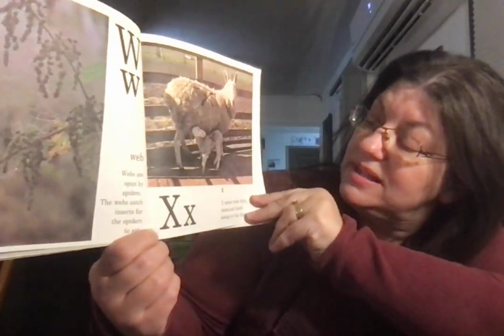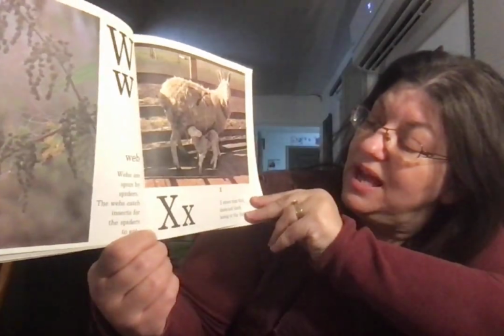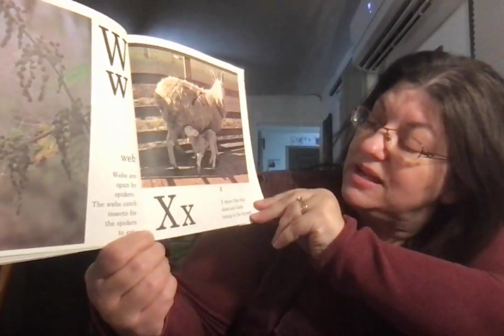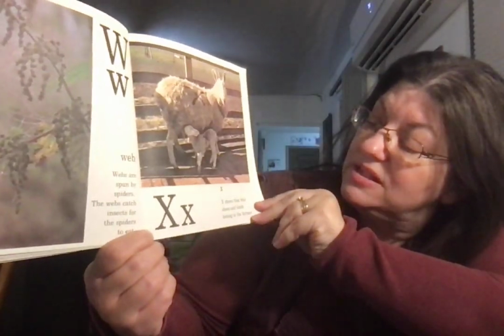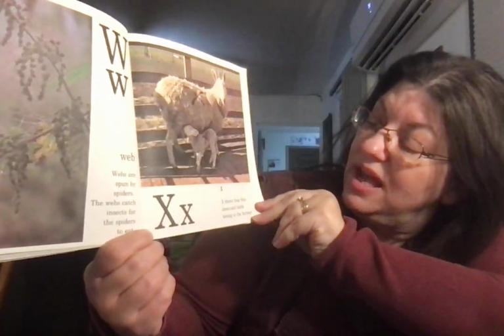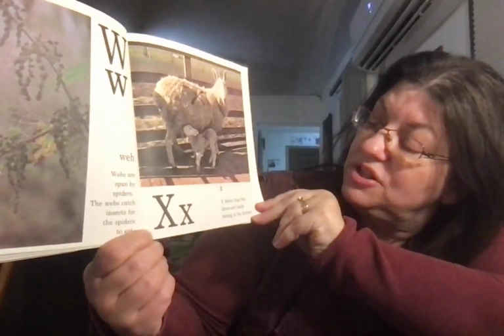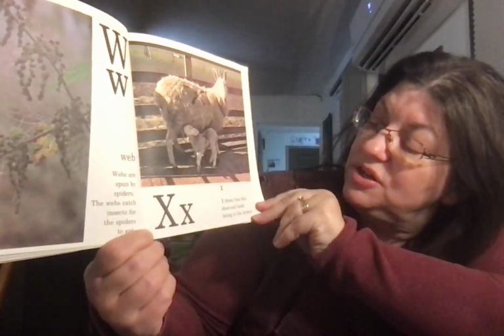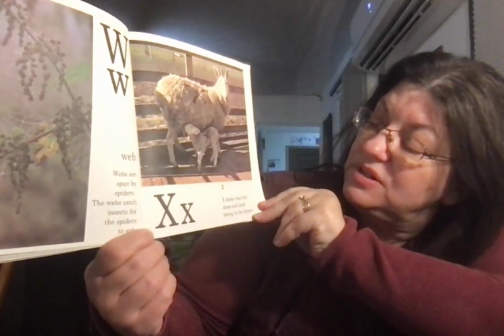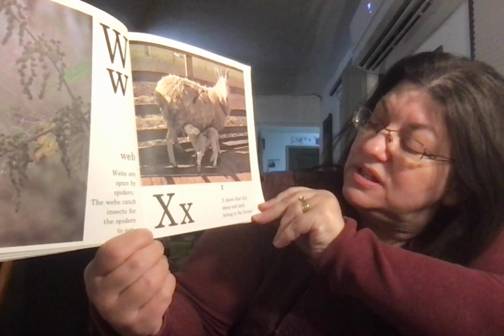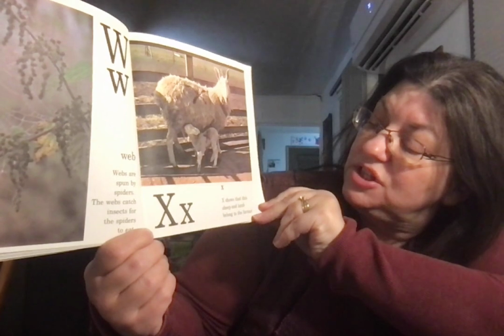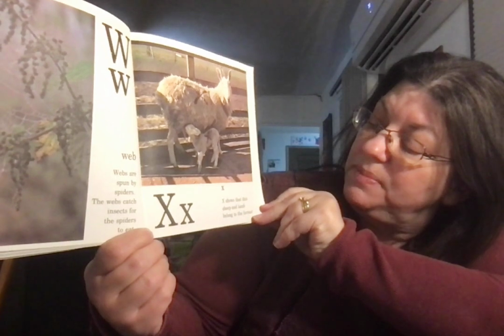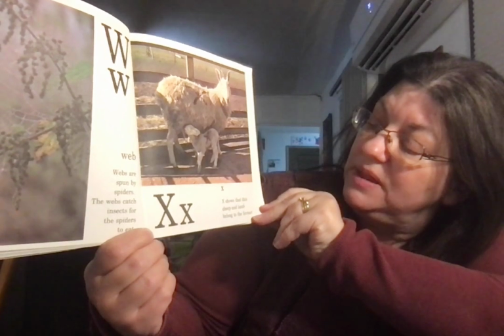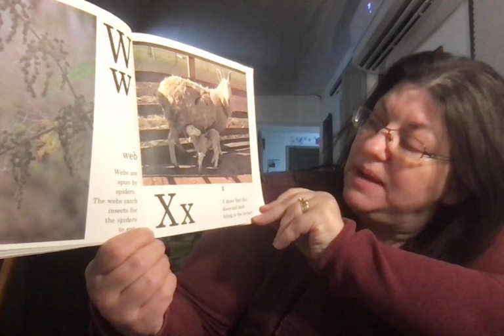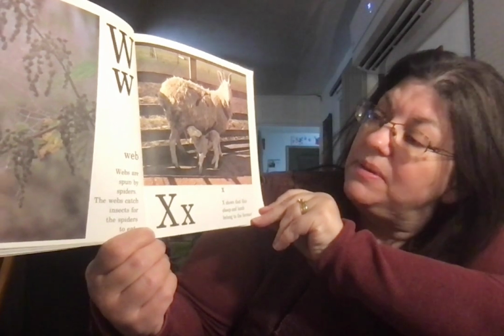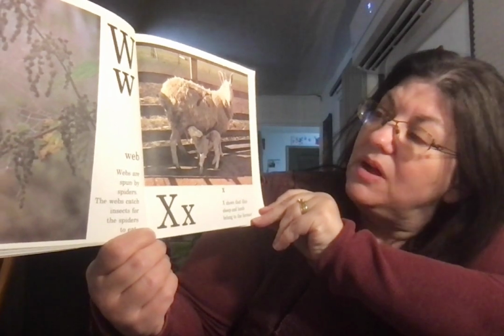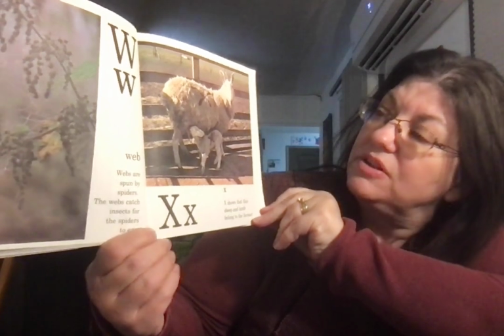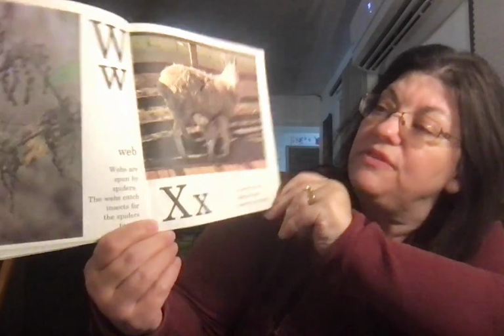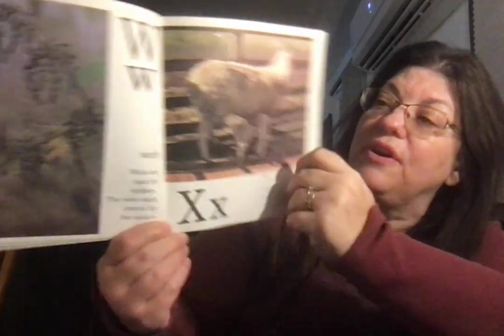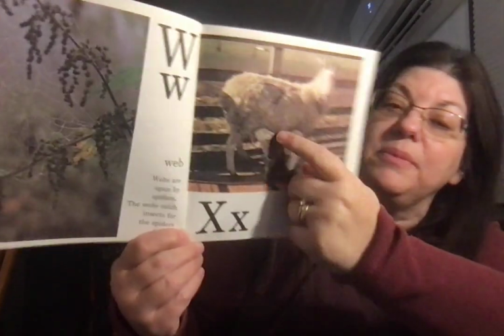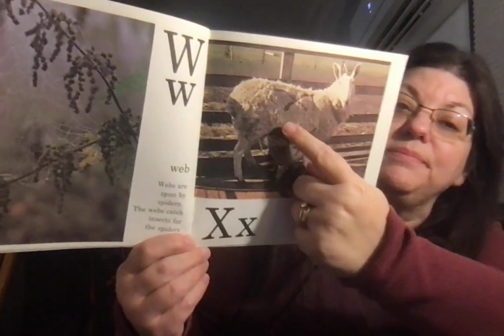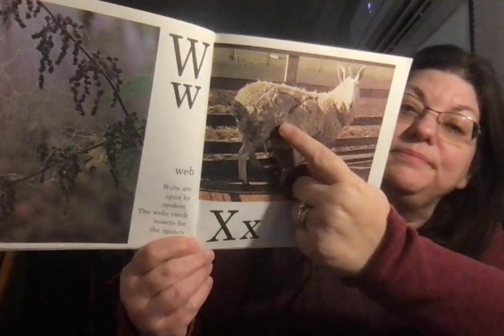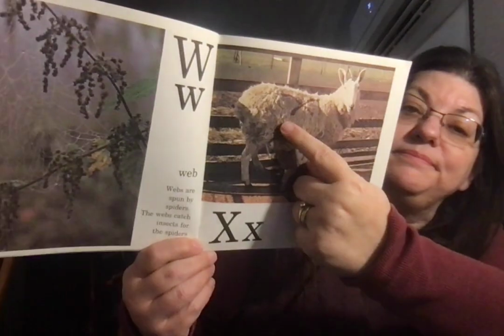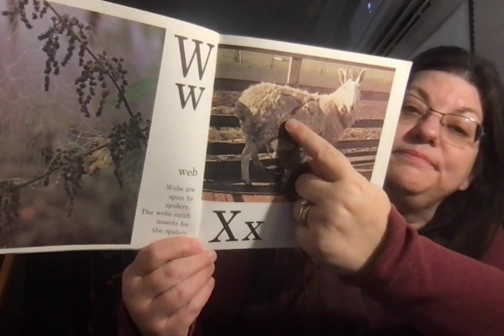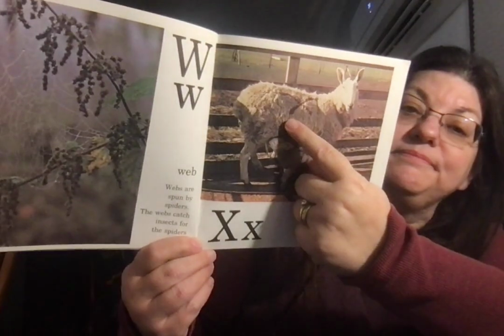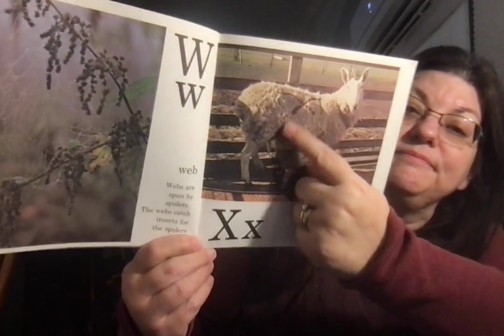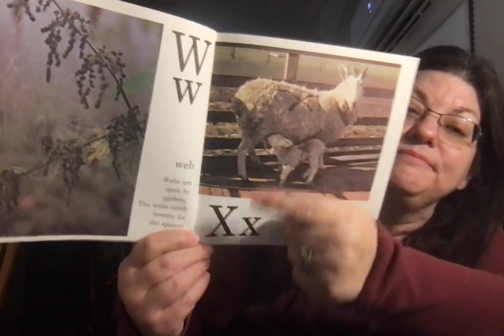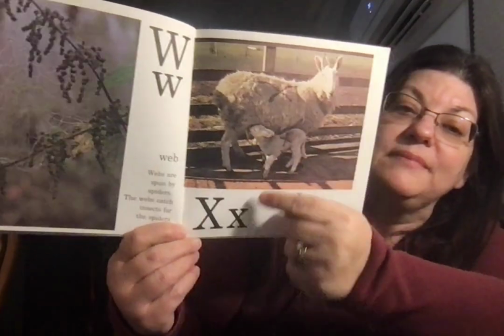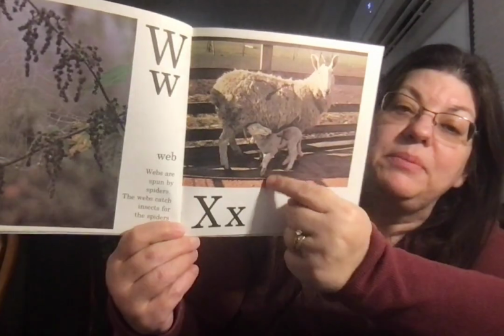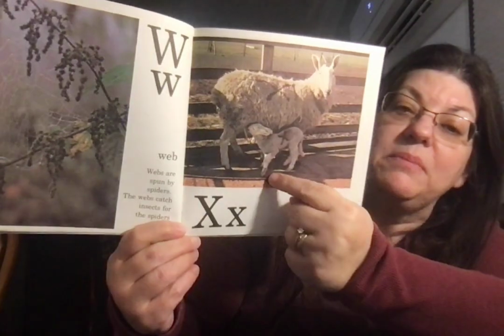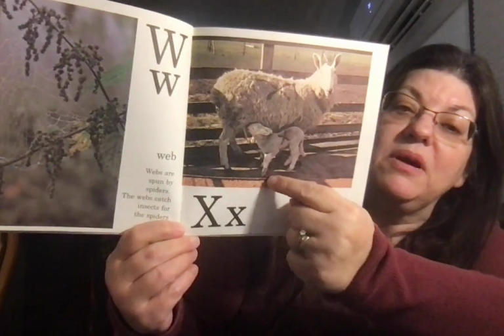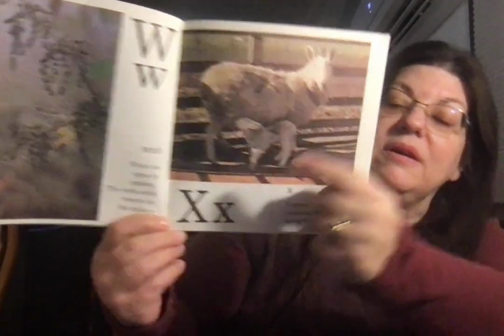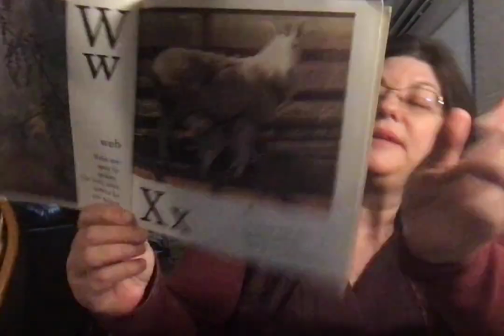X. X shows that the sheep and lamb belong to the farmer. I put a mark on it.